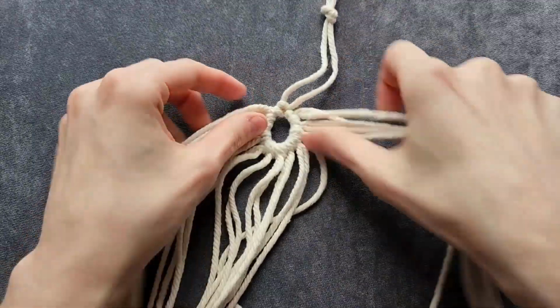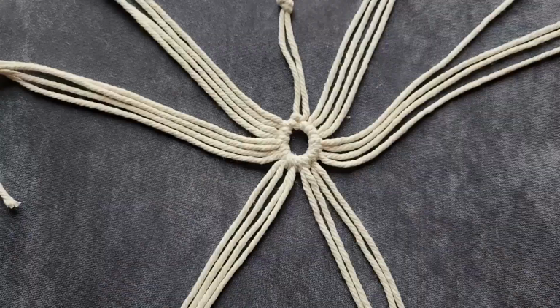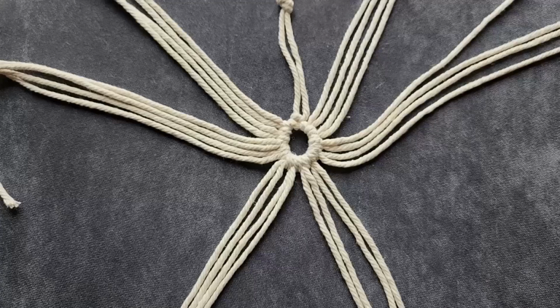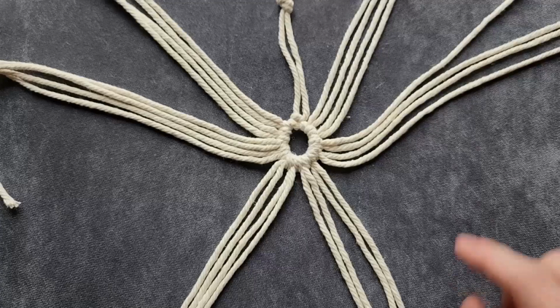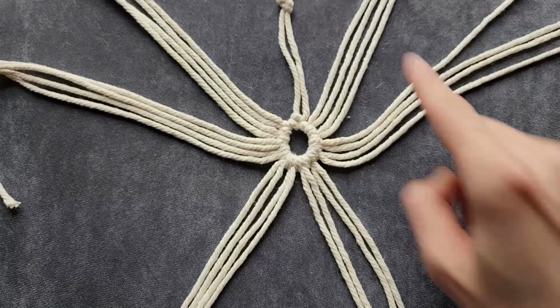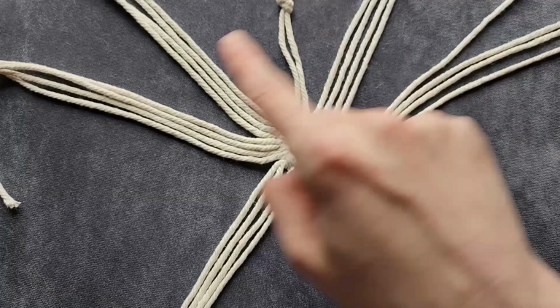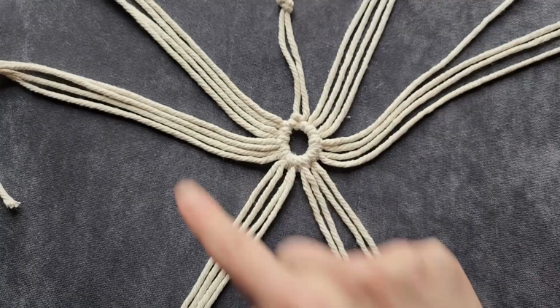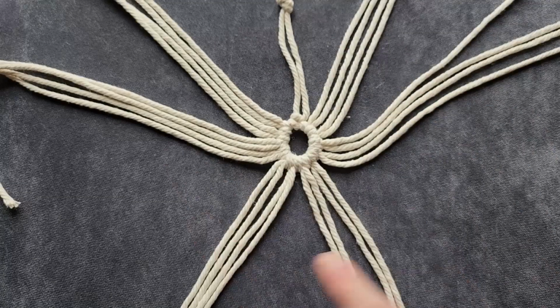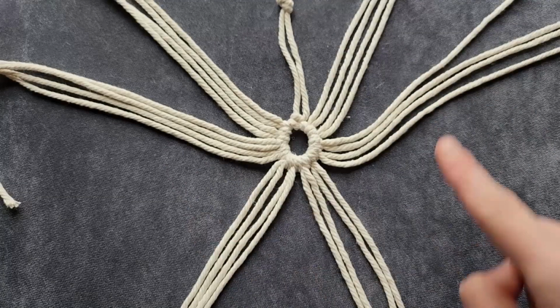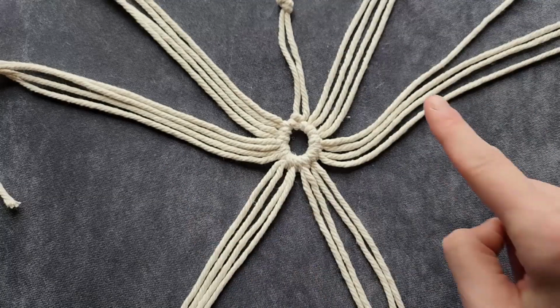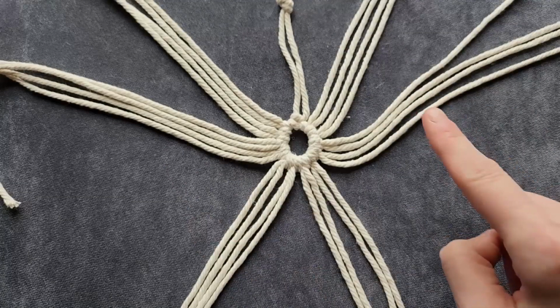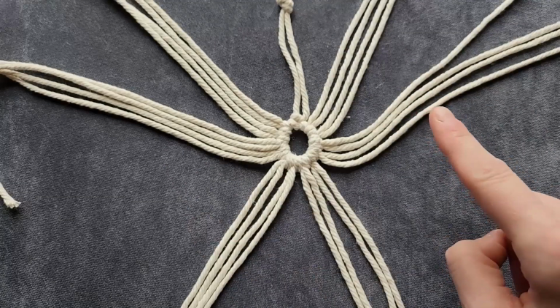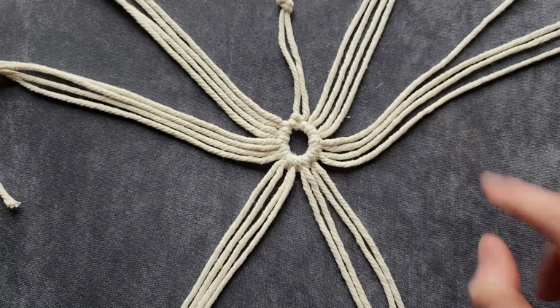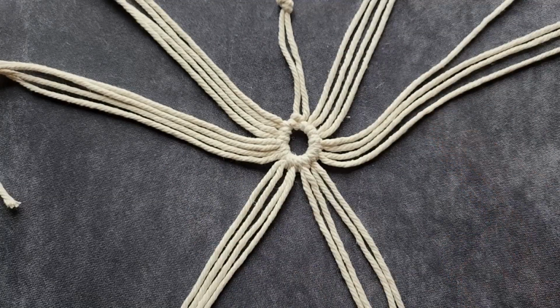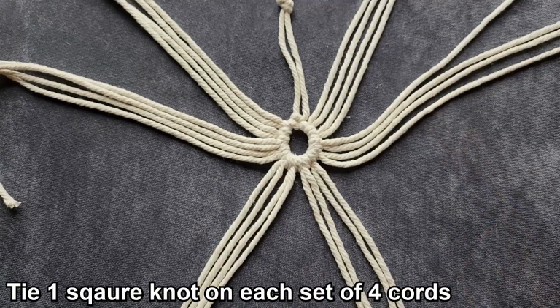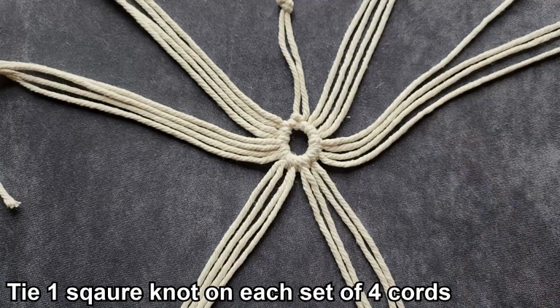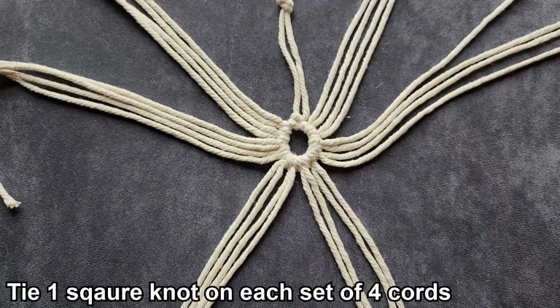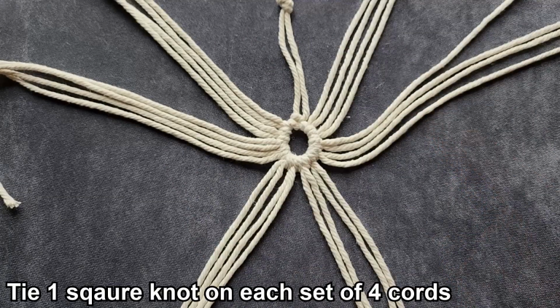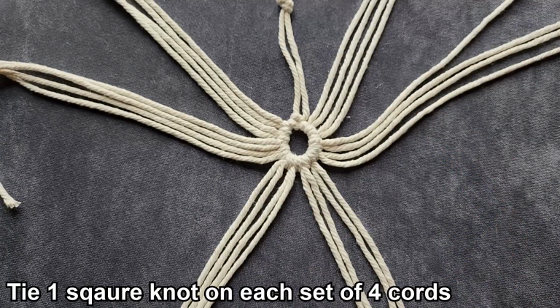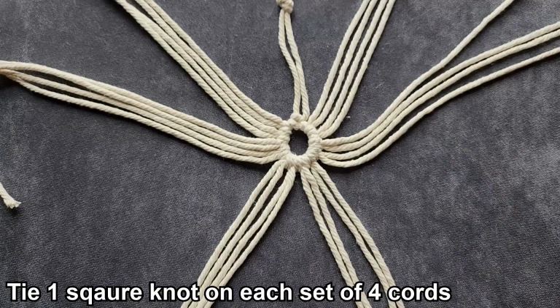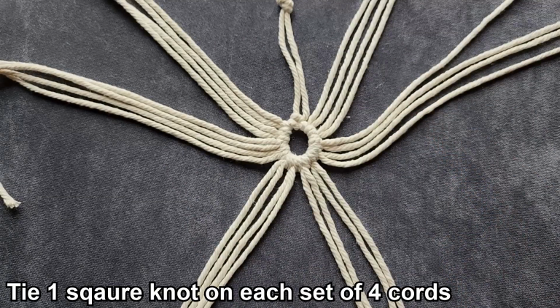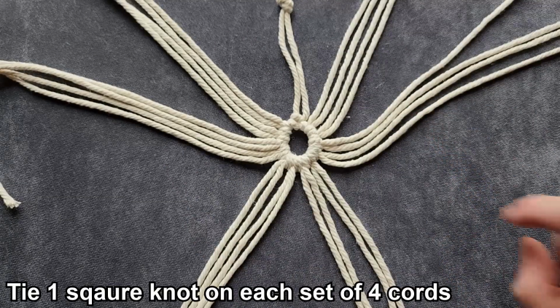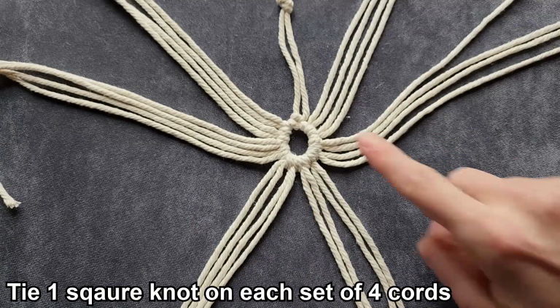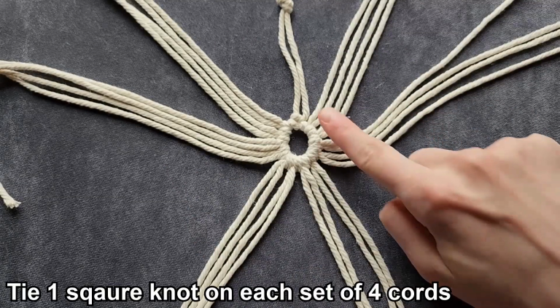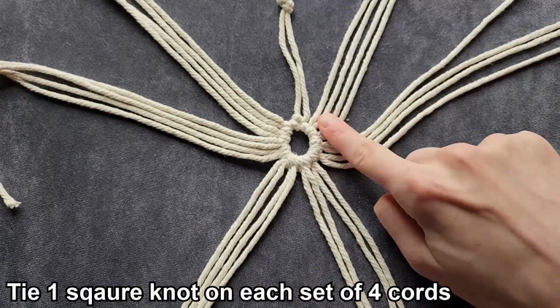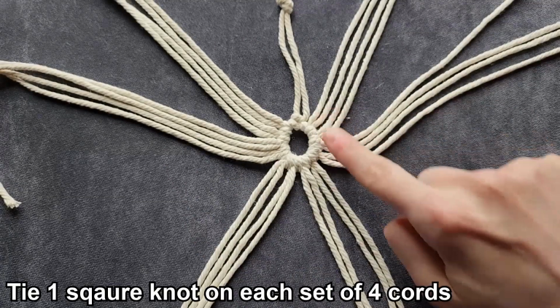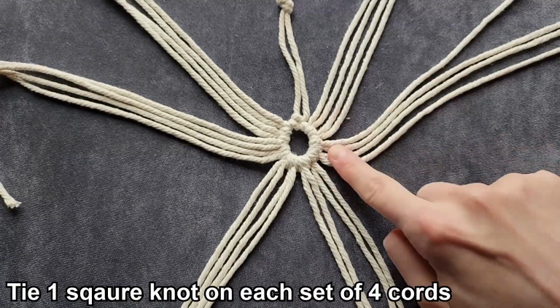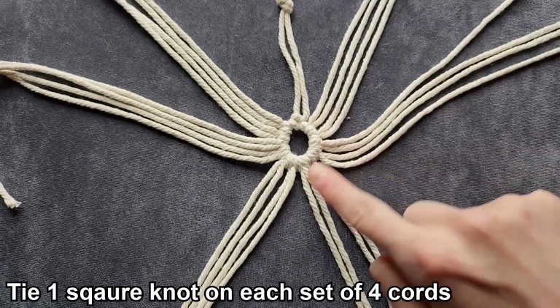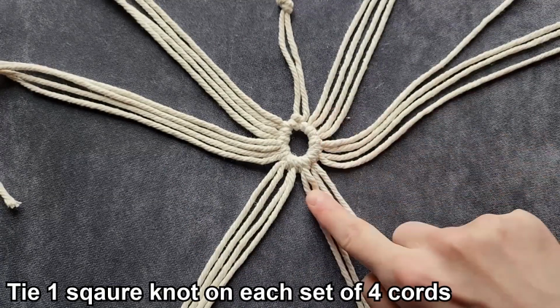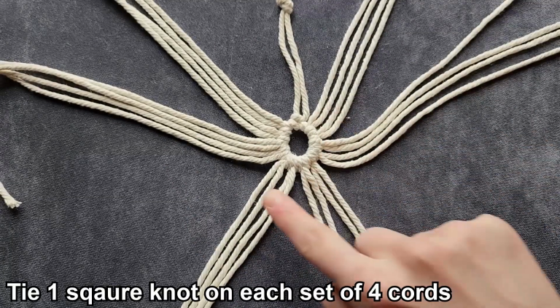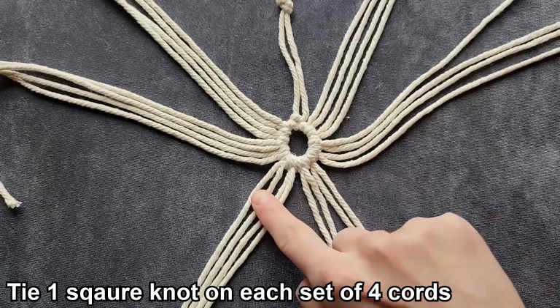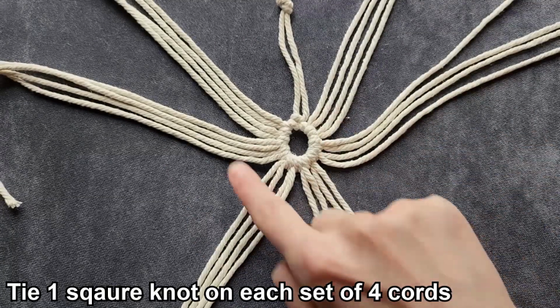Now we should have six groups of four cords, and we're going to go around and do a square knot on each one.